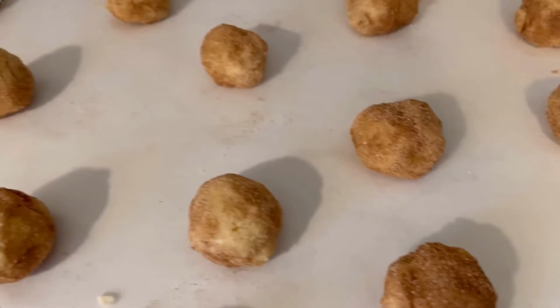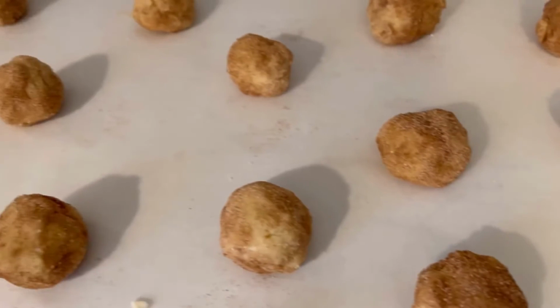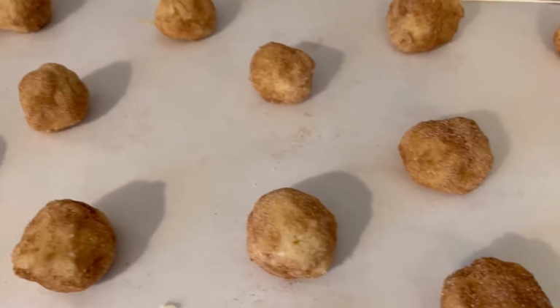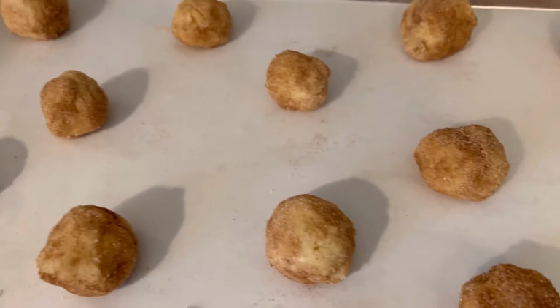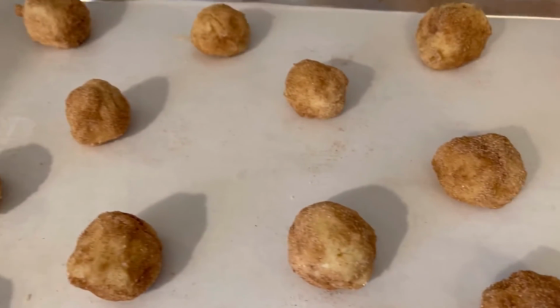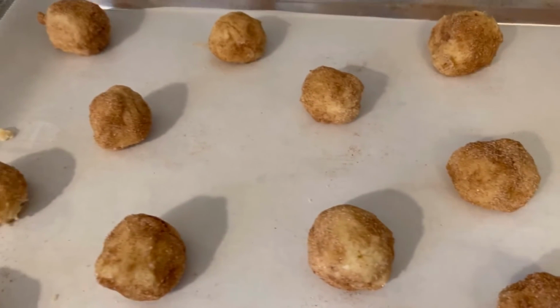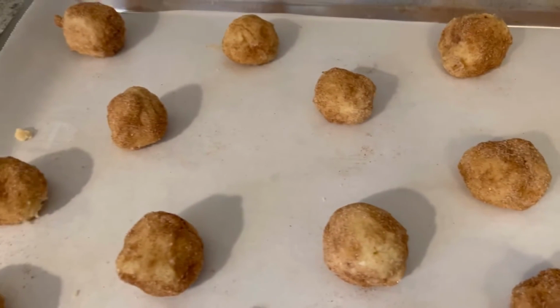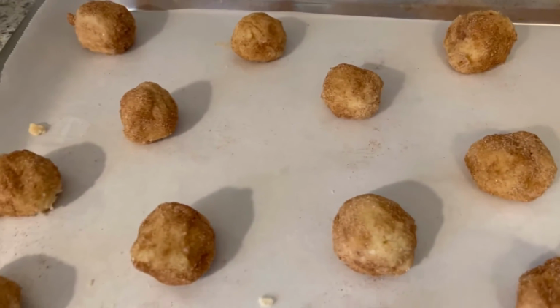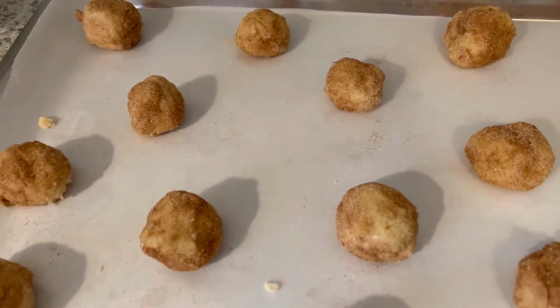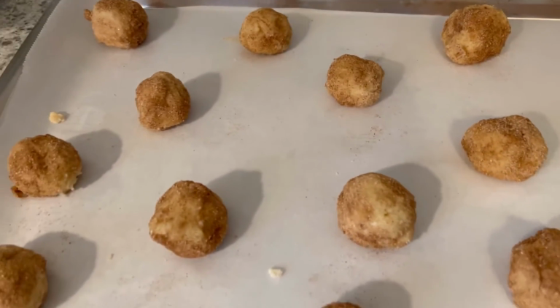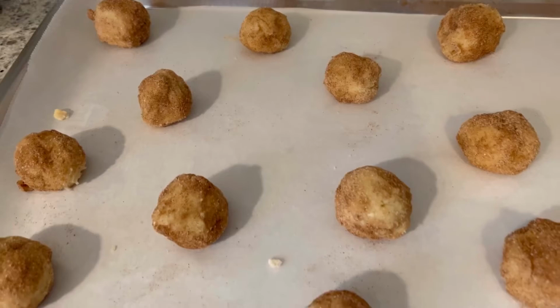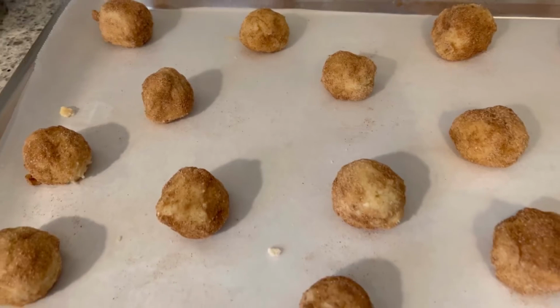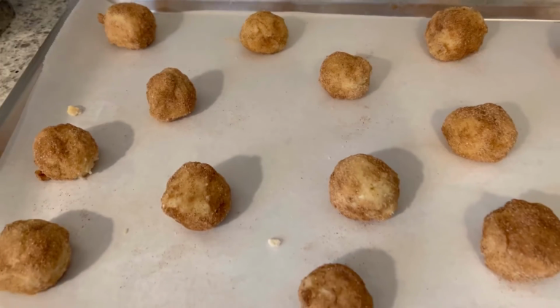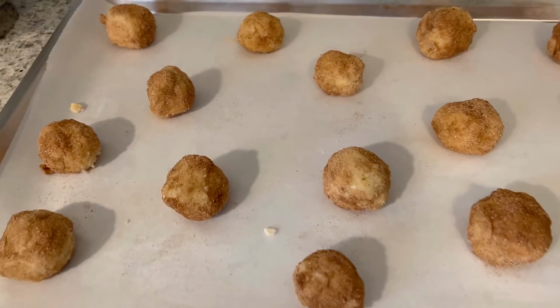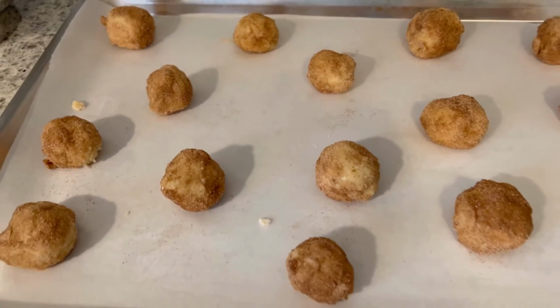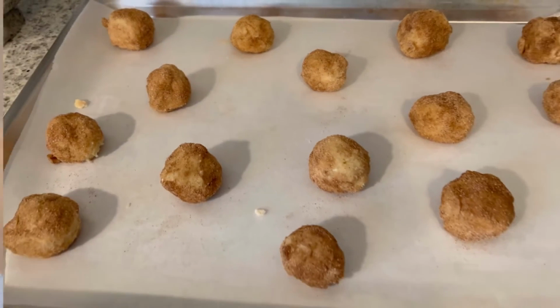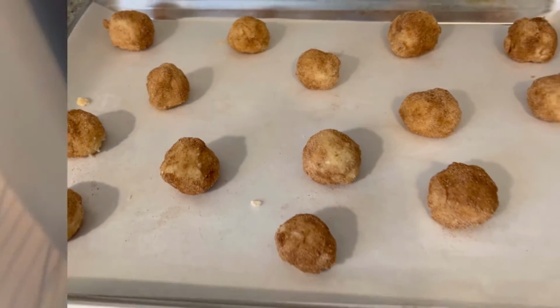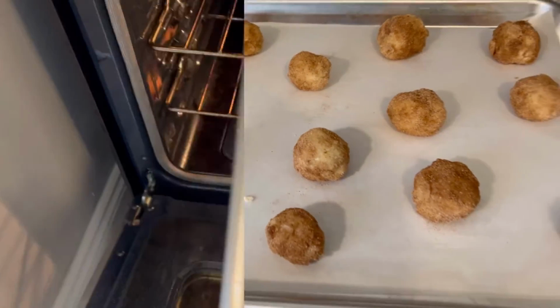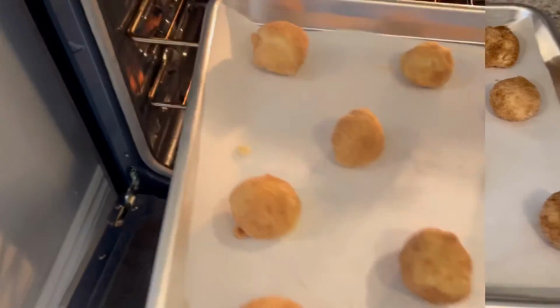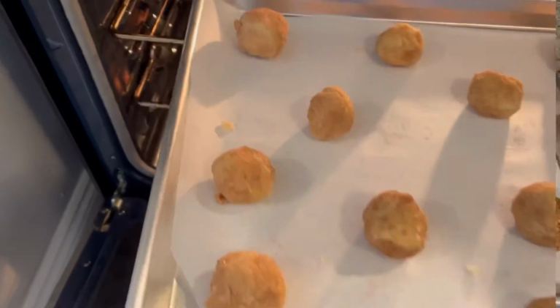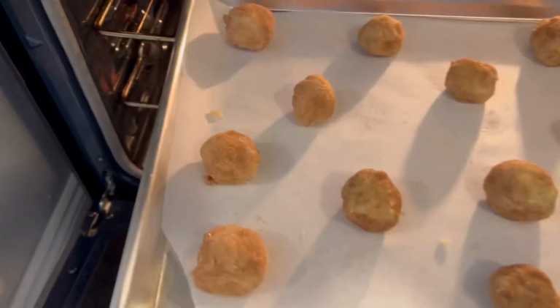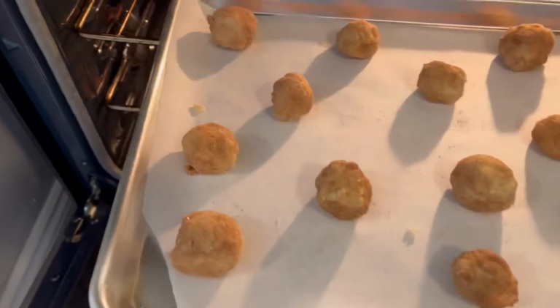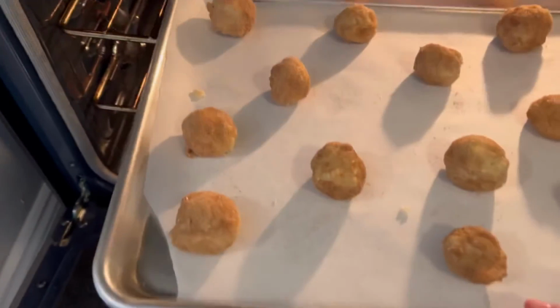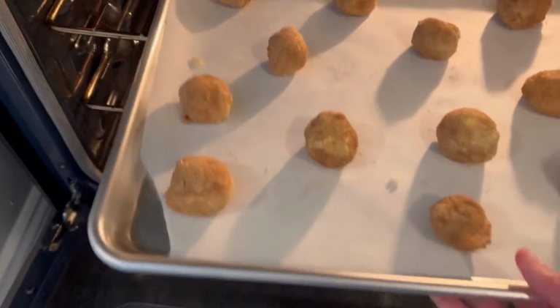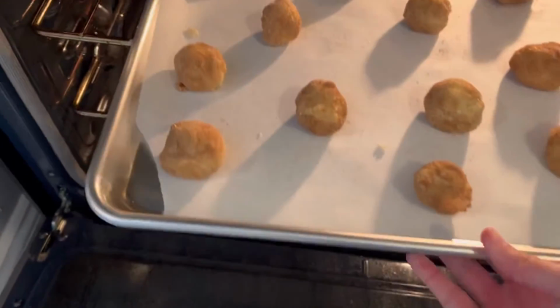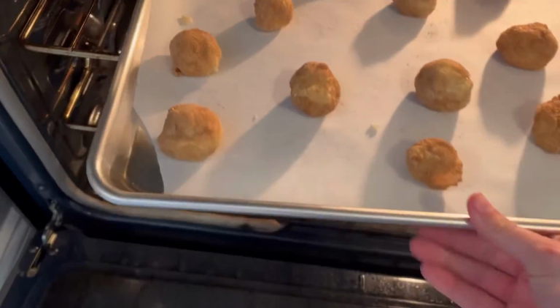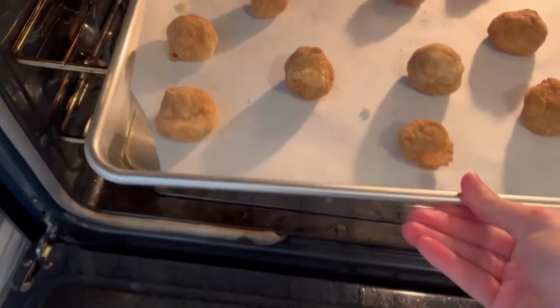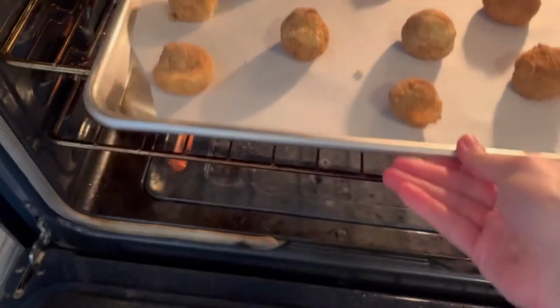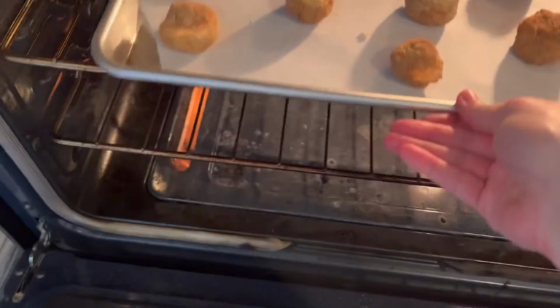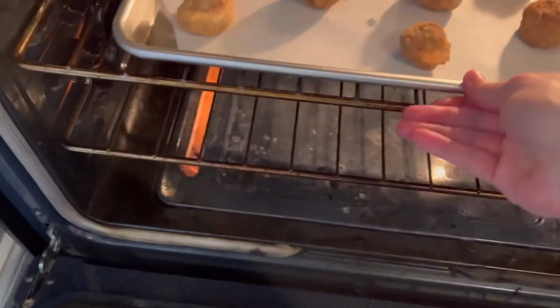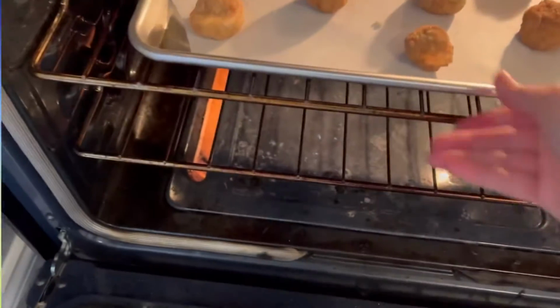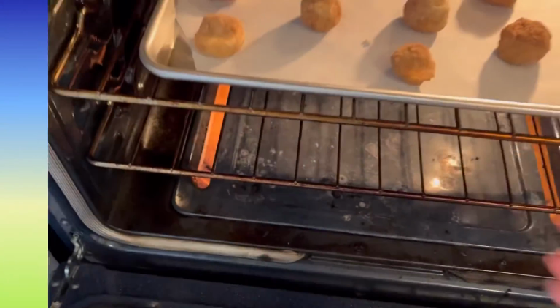These are the balls that are ready to go right into the oven. Bake for just nine minutes.